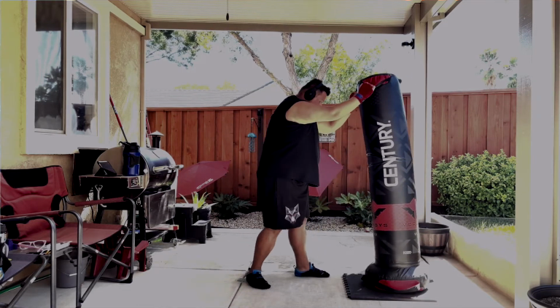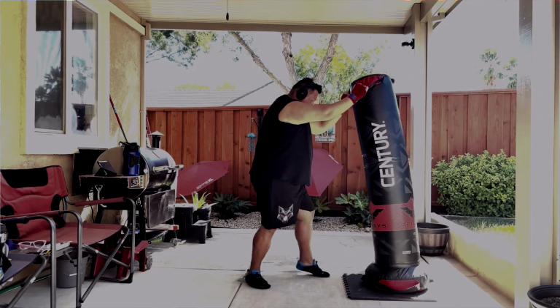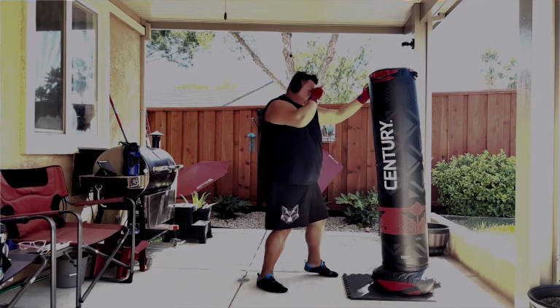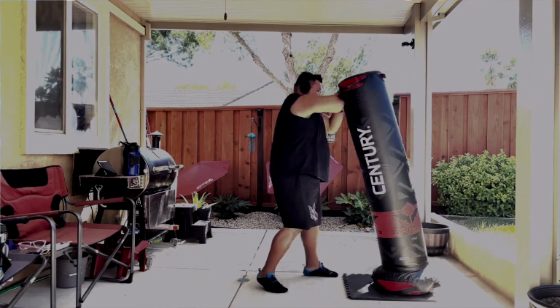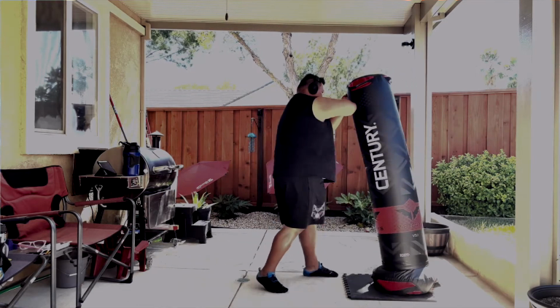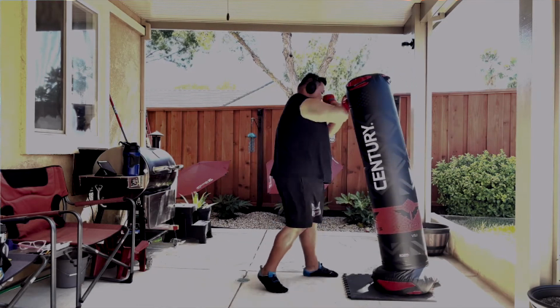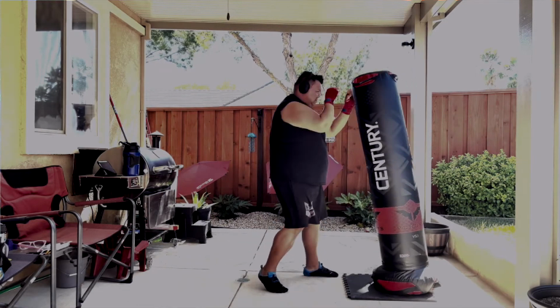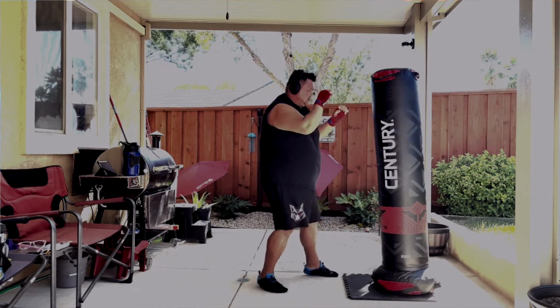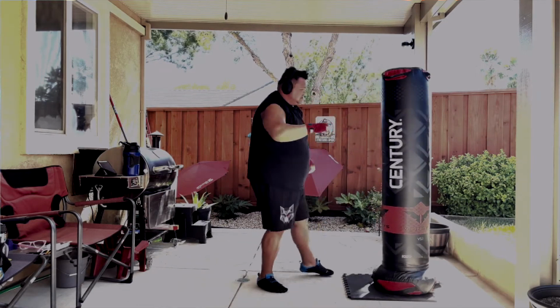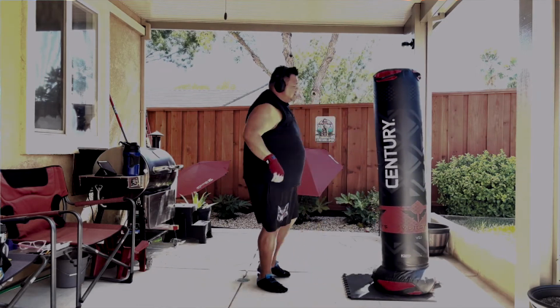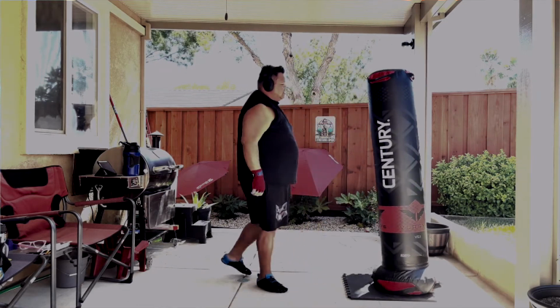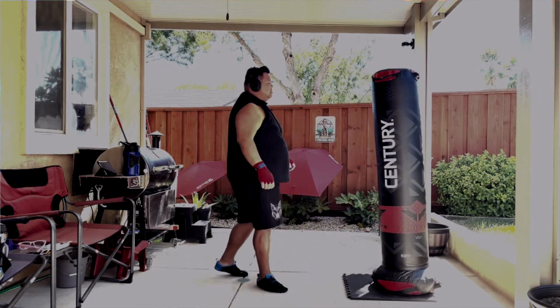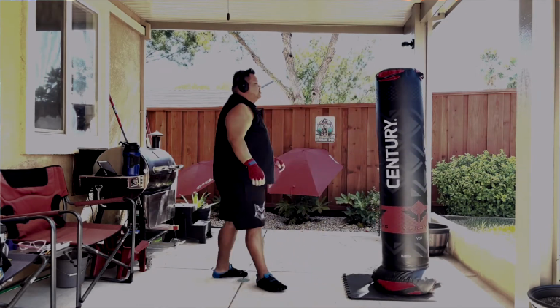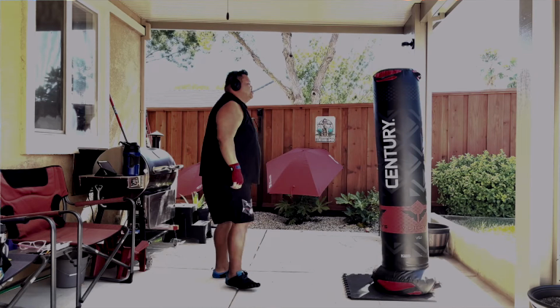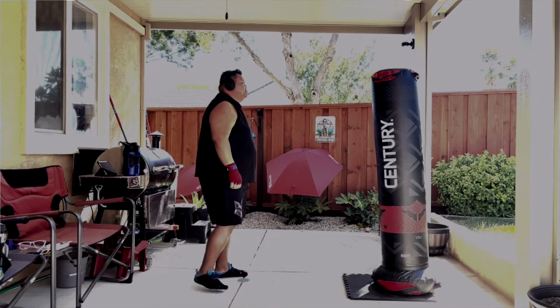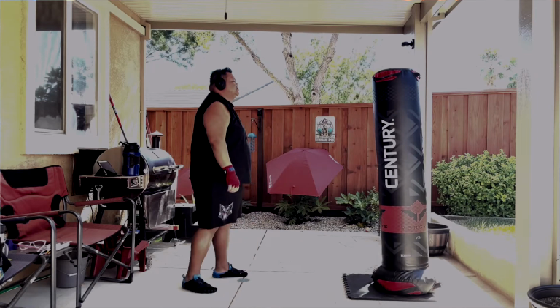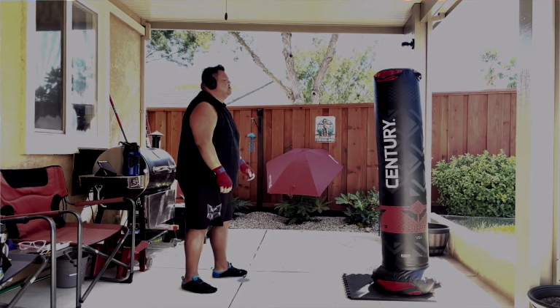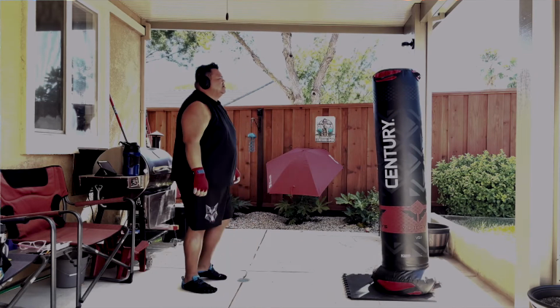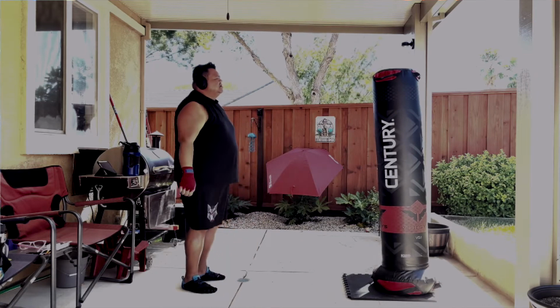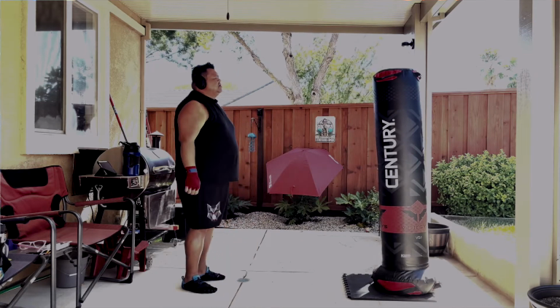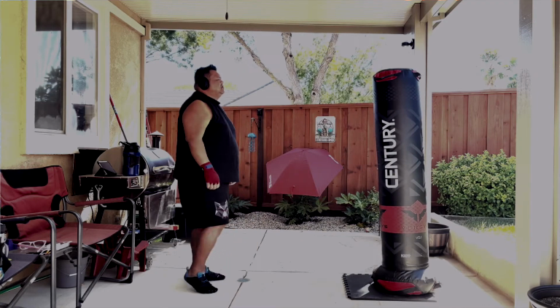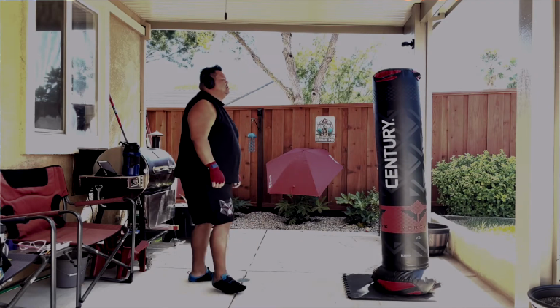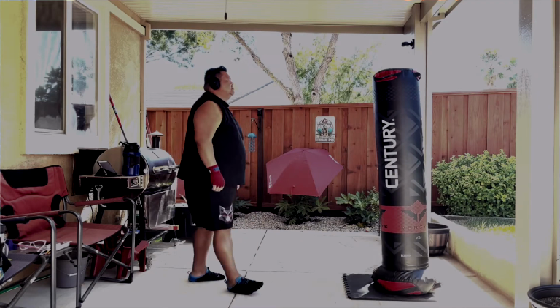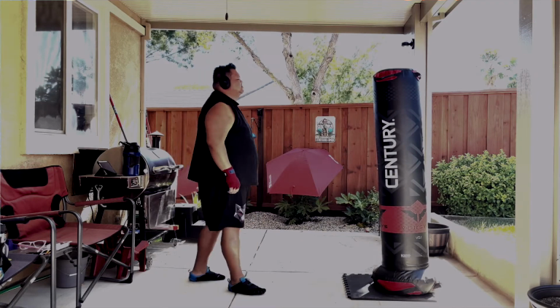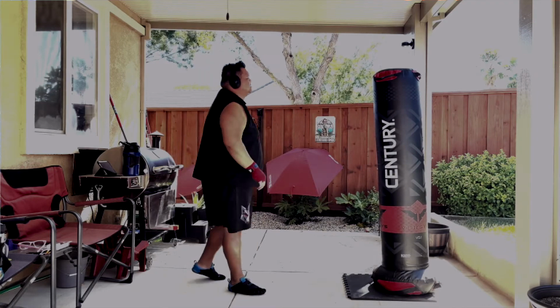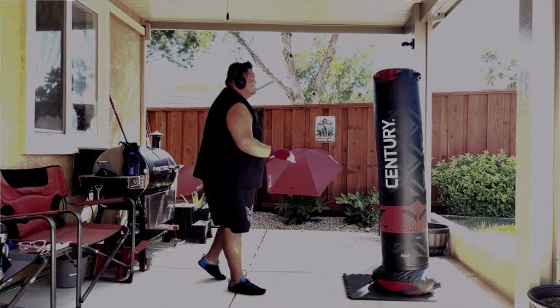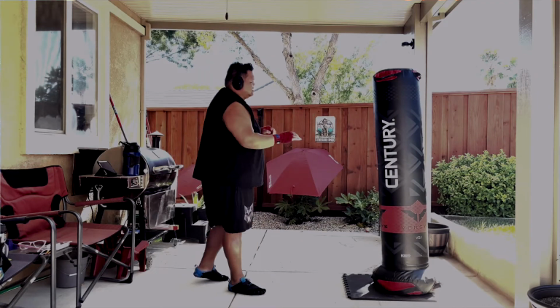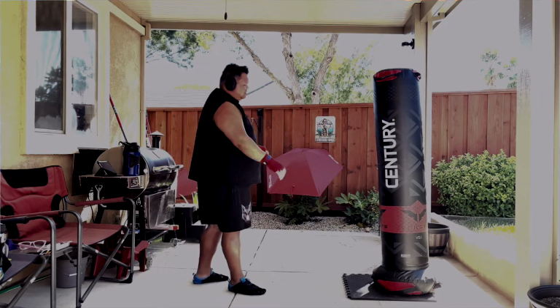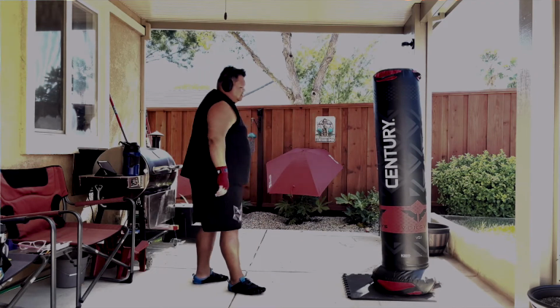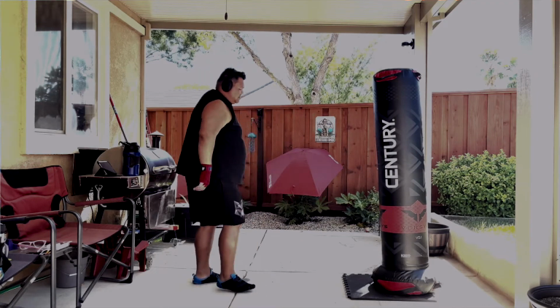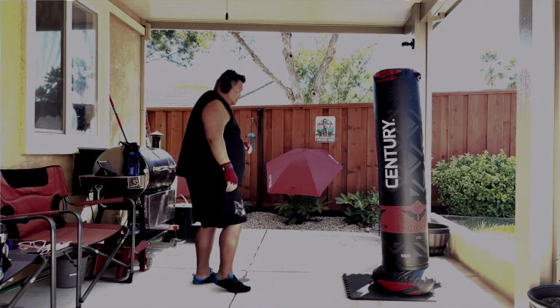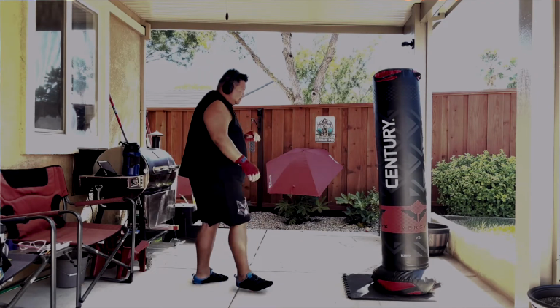I wanted to basically show you guys how it moved and how it does look like a heavy bag, but it's not really a heavy bag.